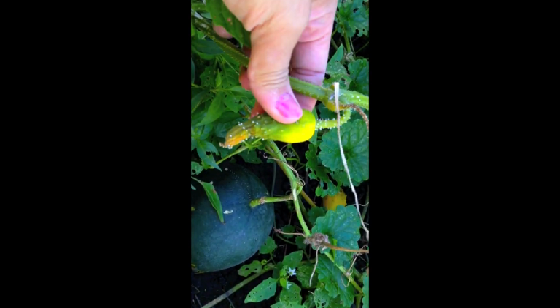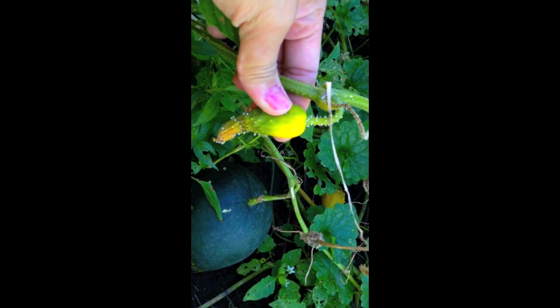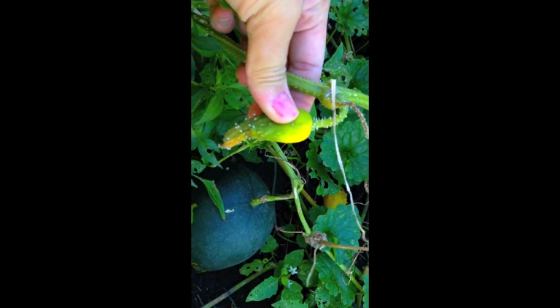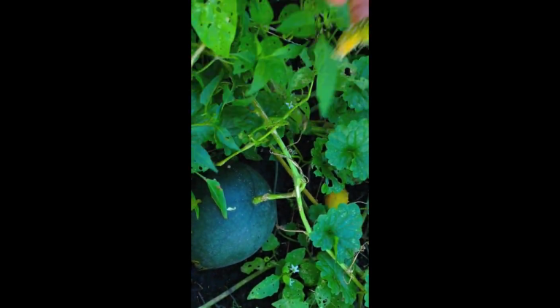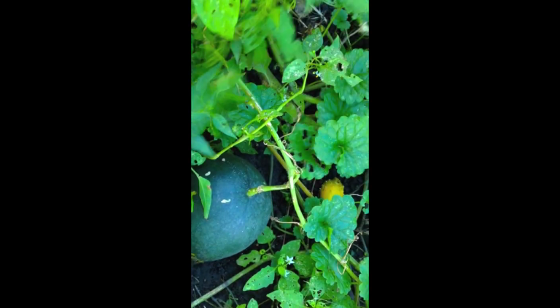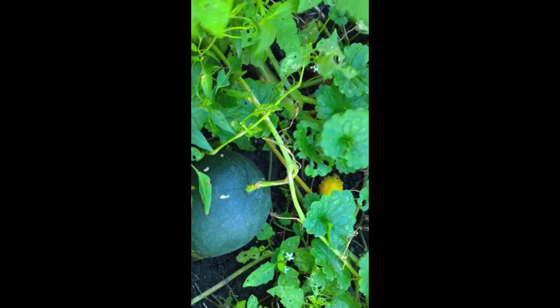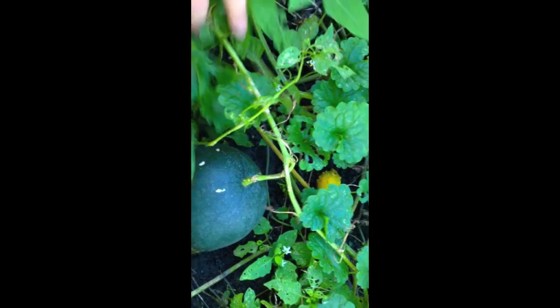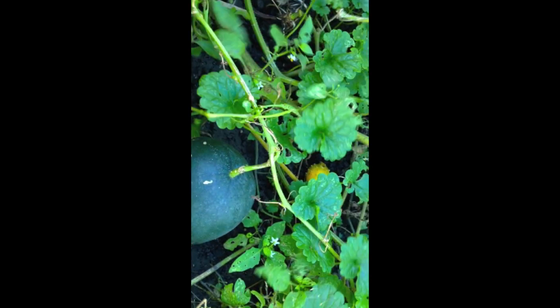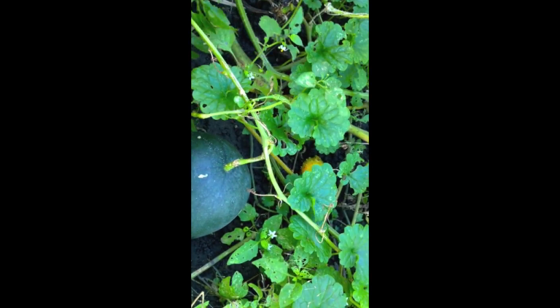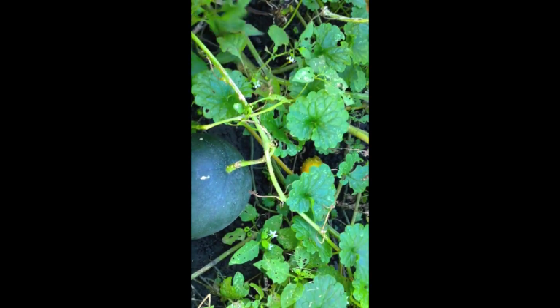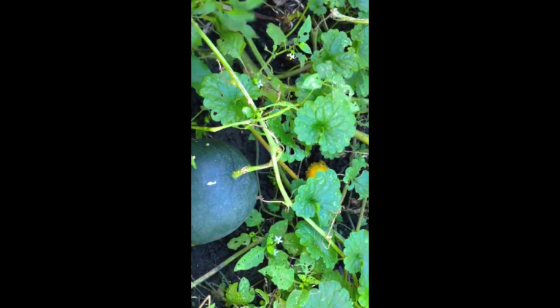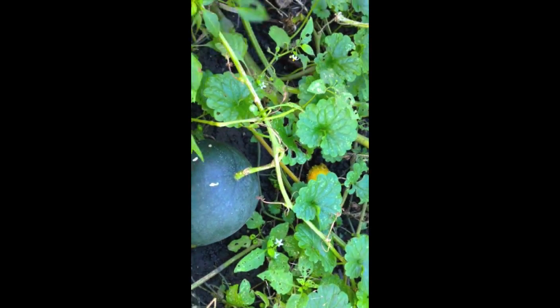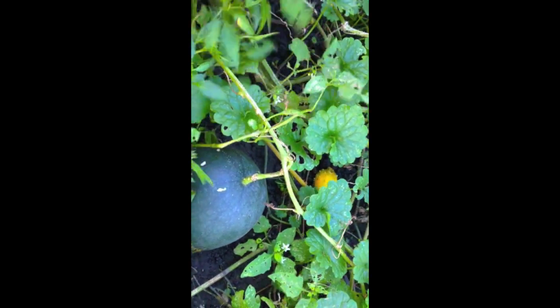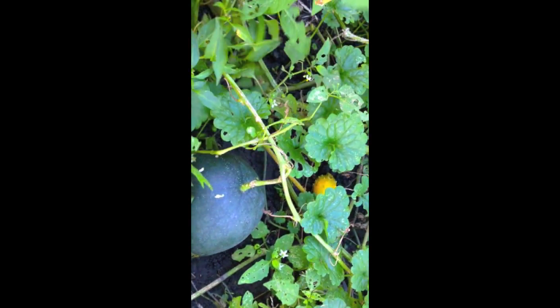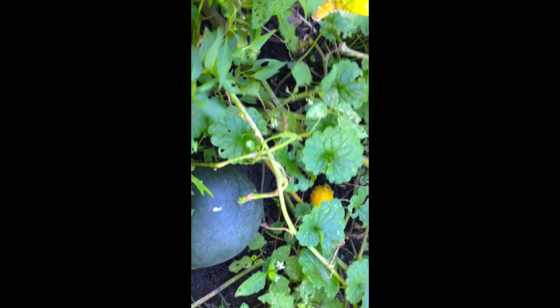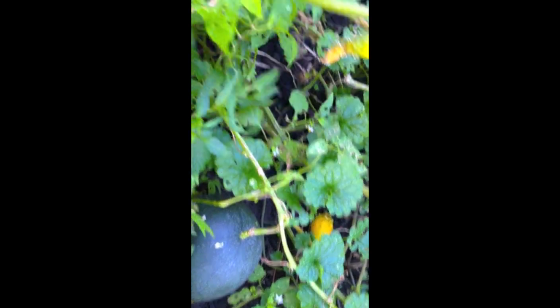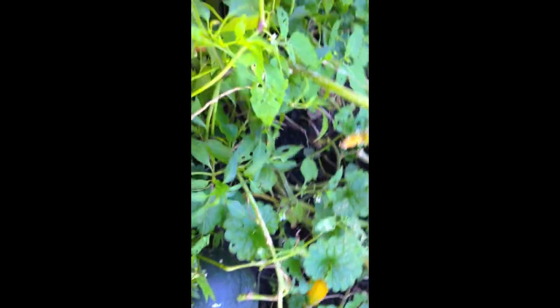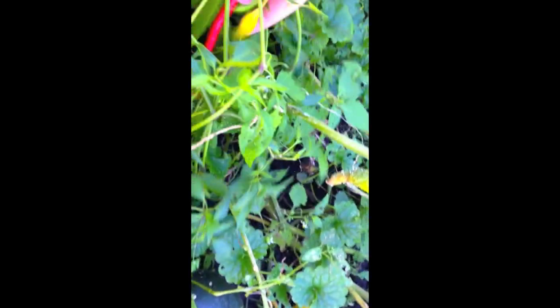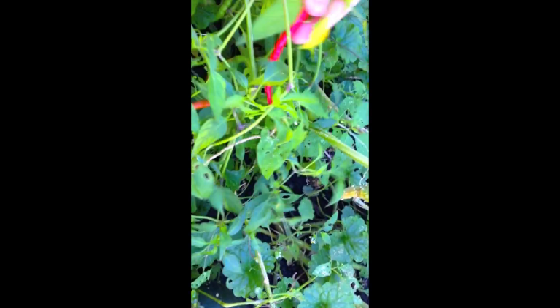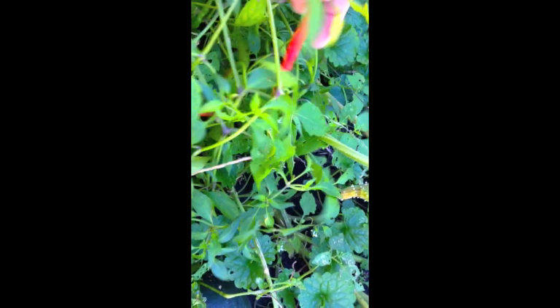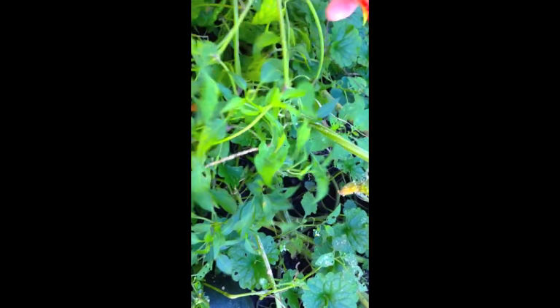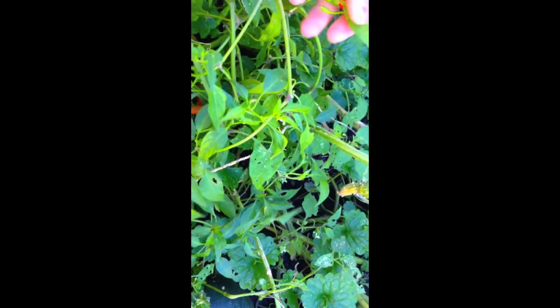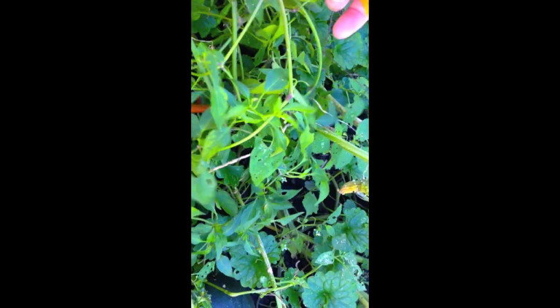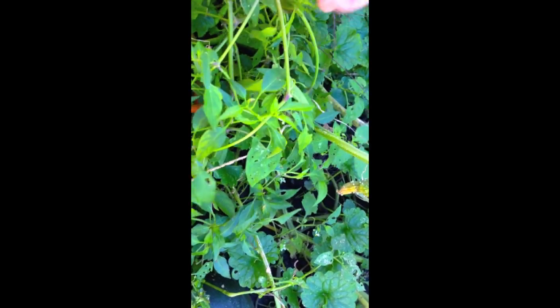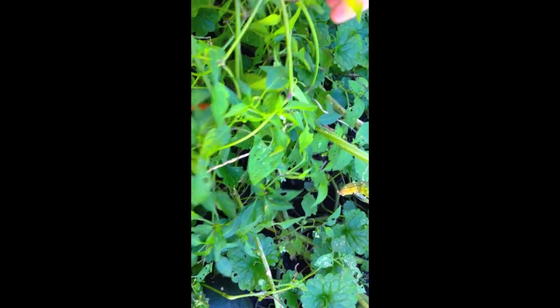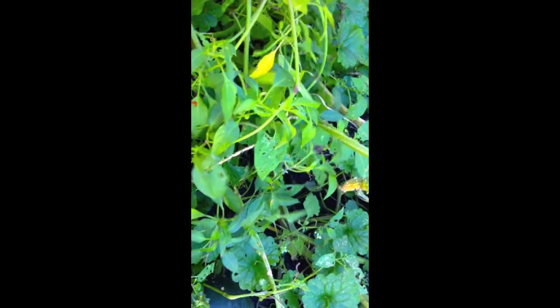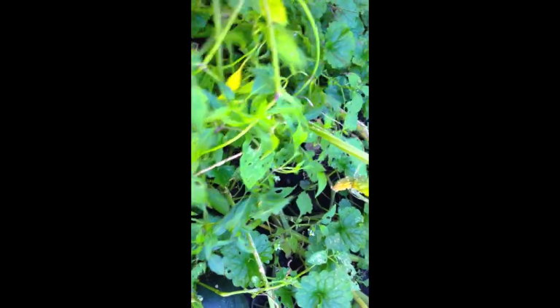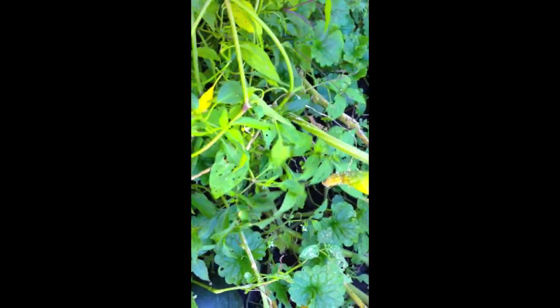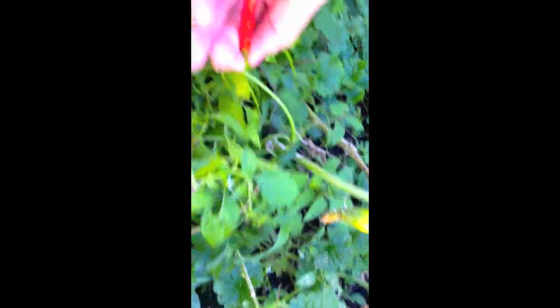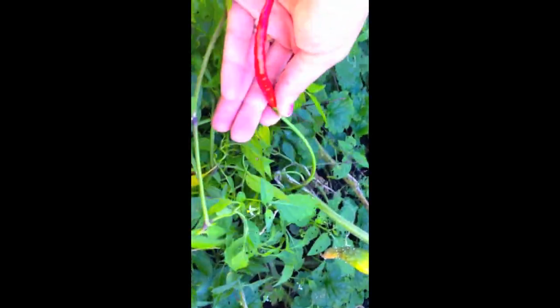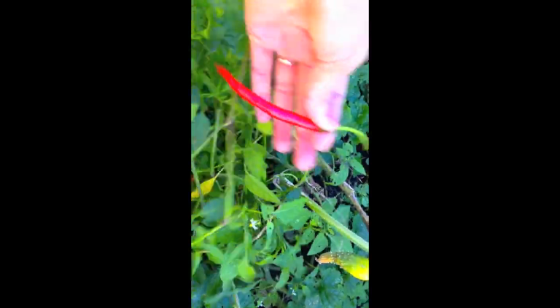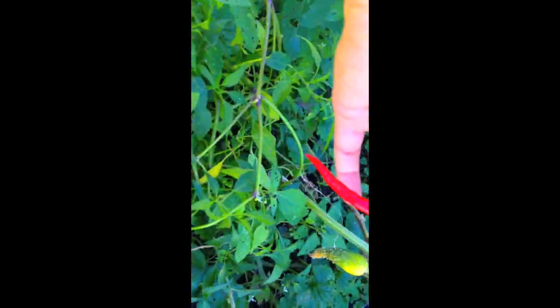Some of the cucumber just kind of stopped growing — it's been very wet and cold. I do have some cayennes in here, so I'm going to take that one.